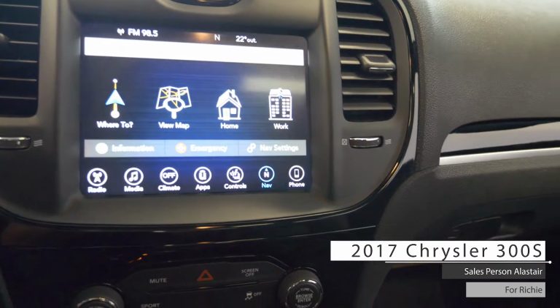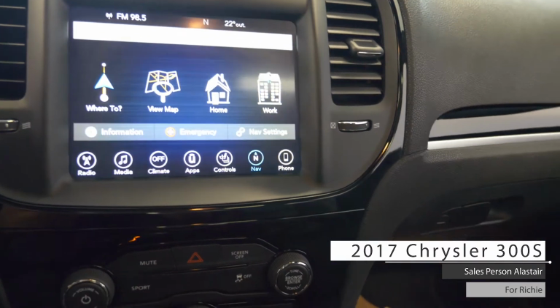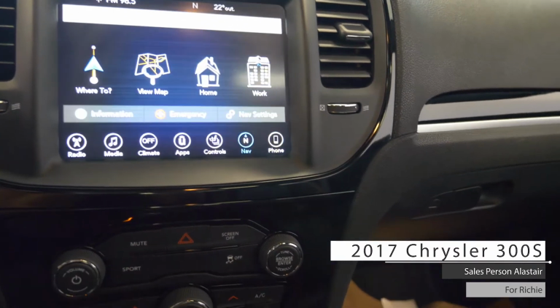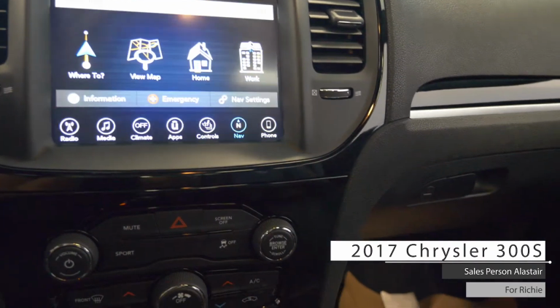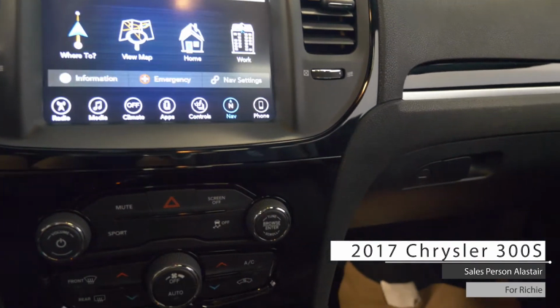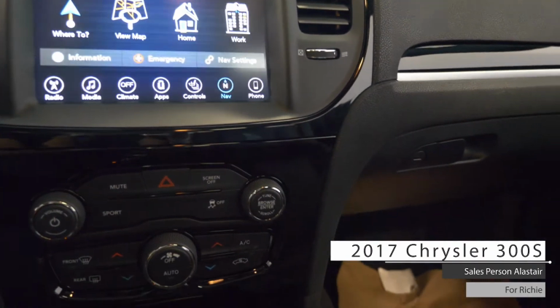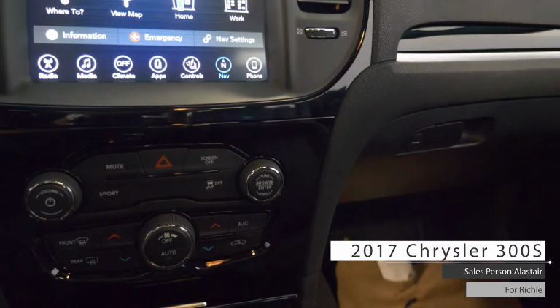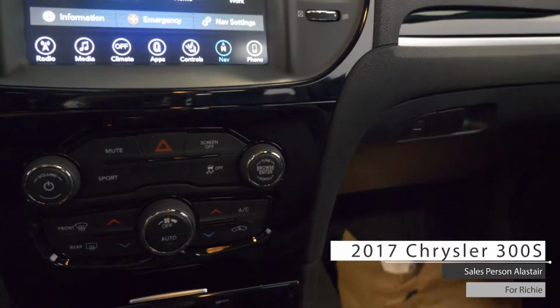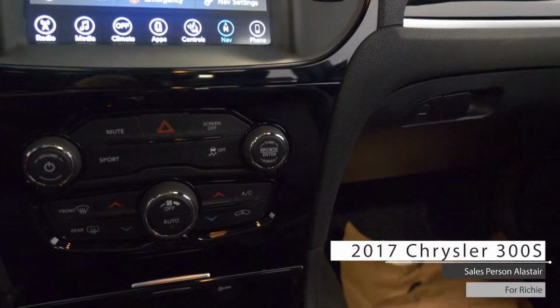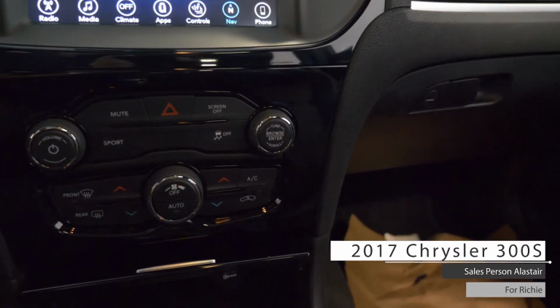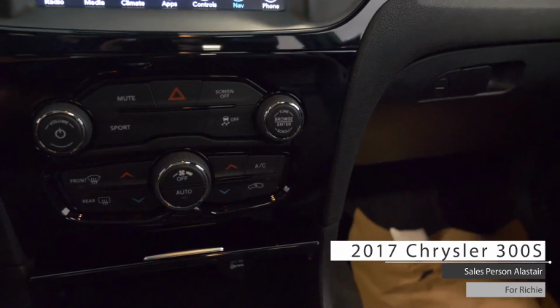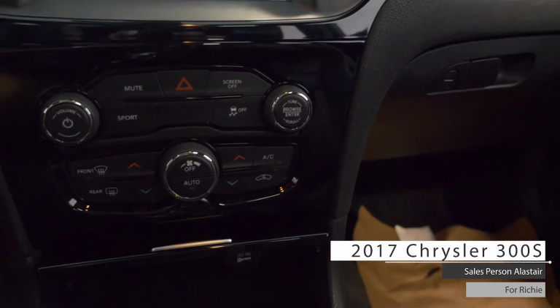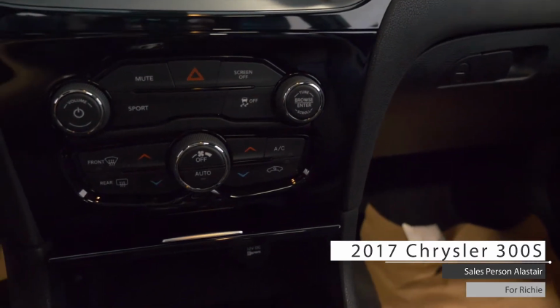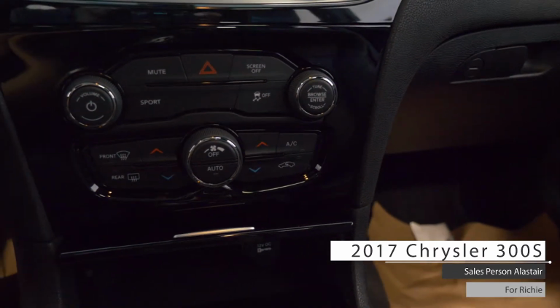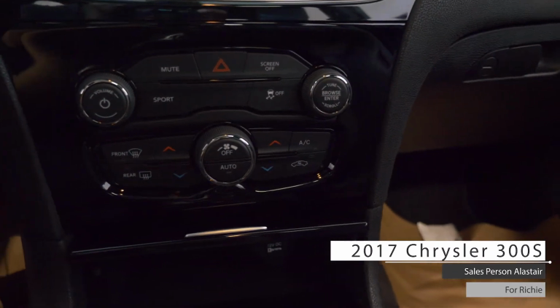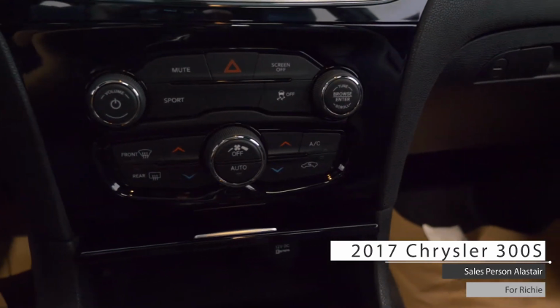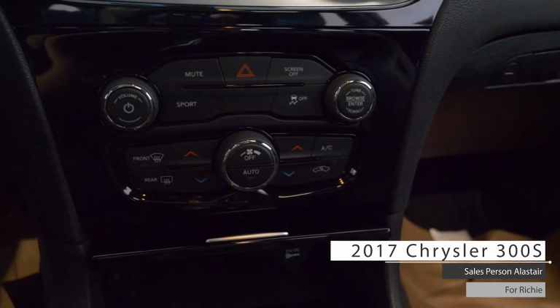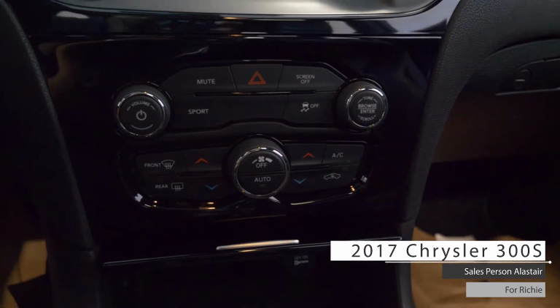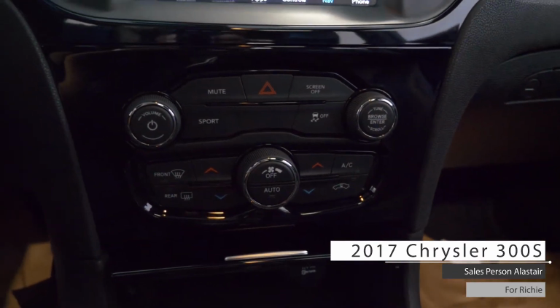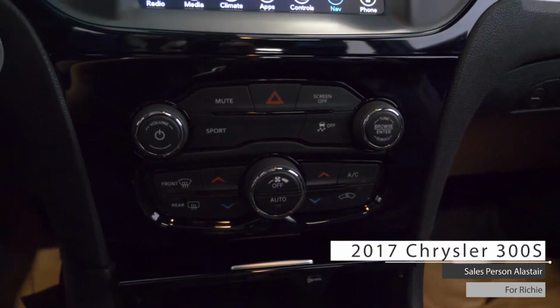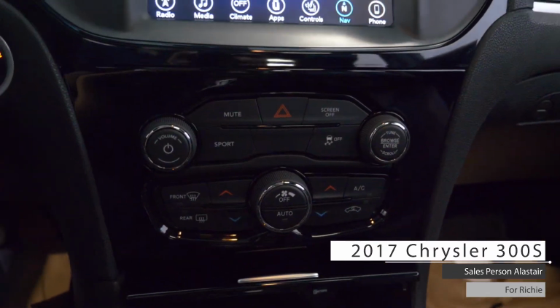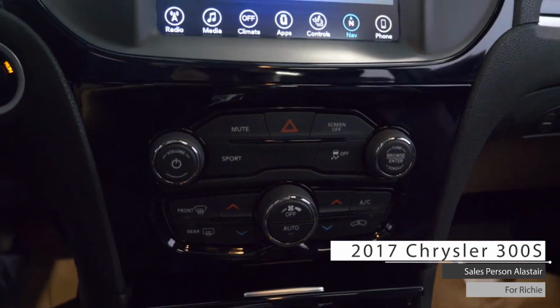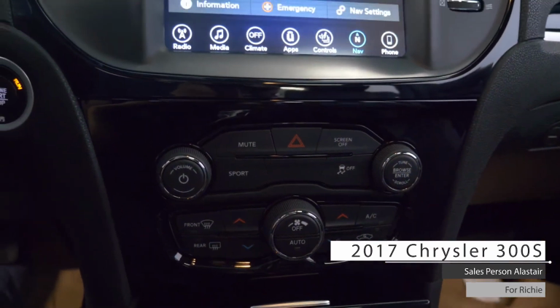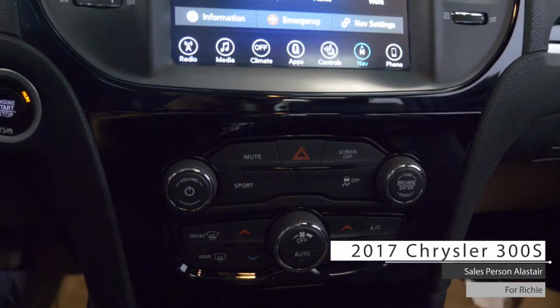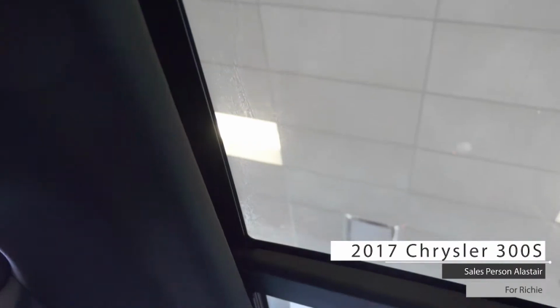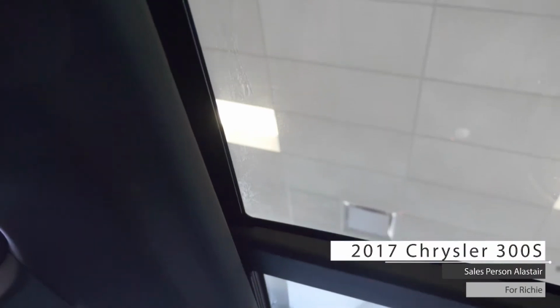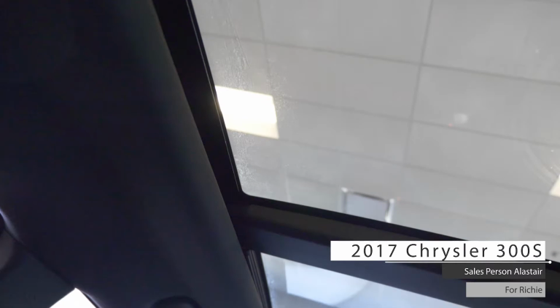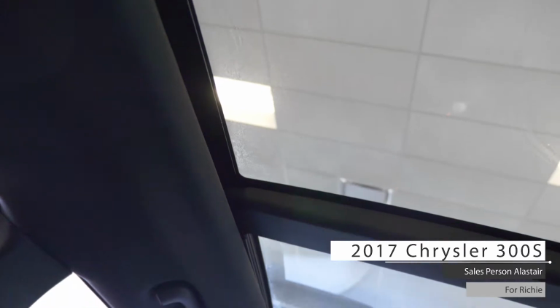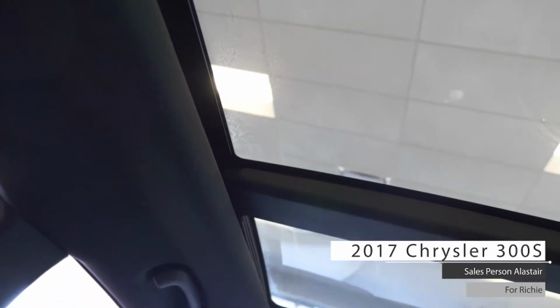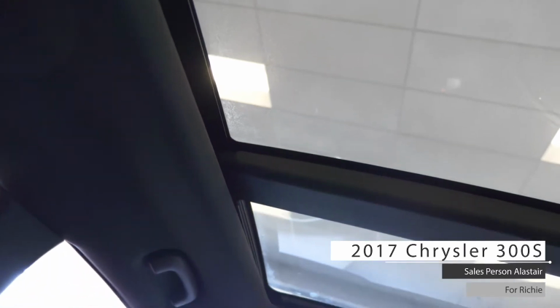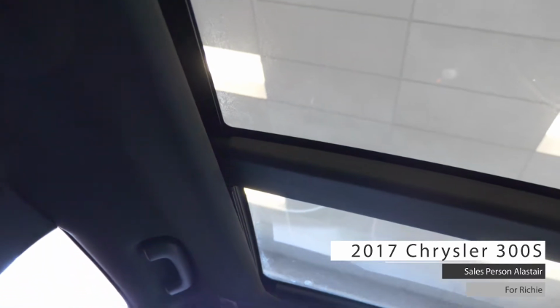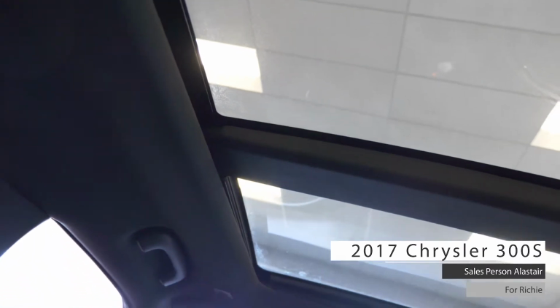It also includes an auxiliary jack, a USB port, three 12-volt DC power outlets, and a dual-pane sunroof.